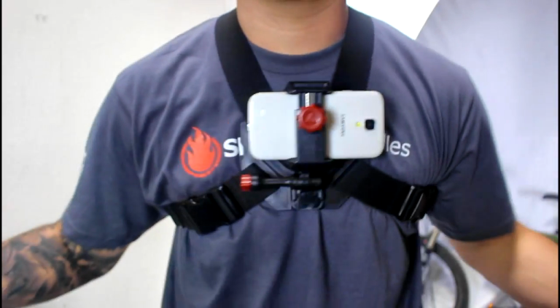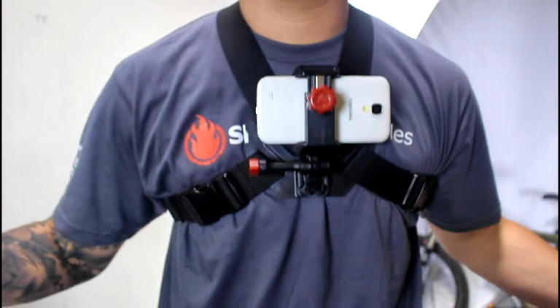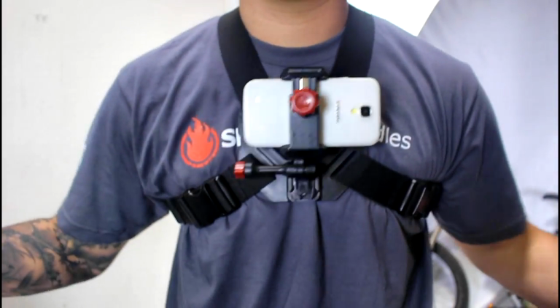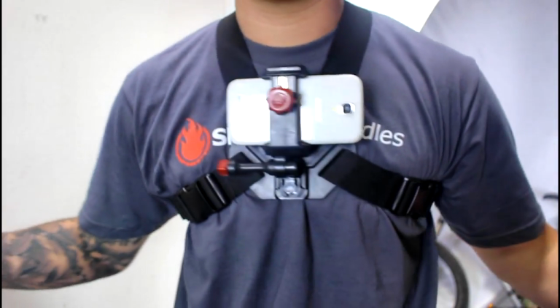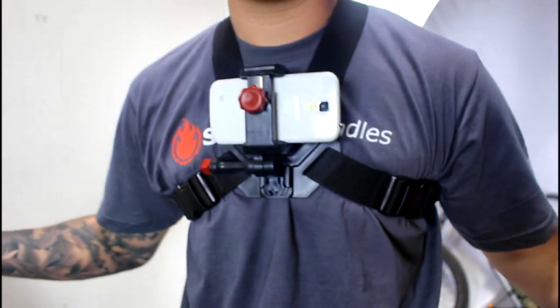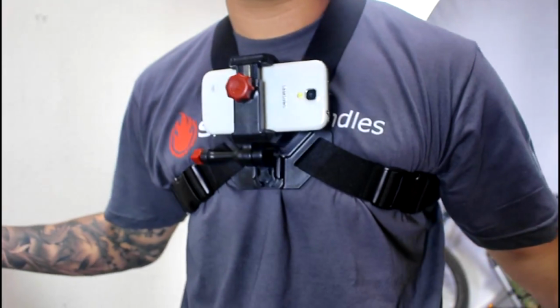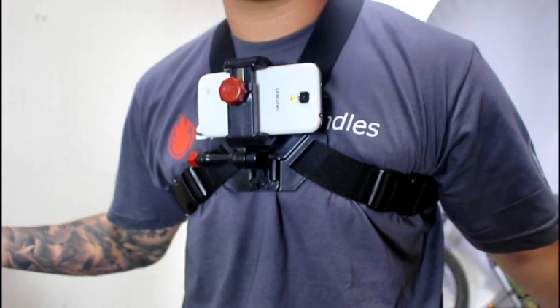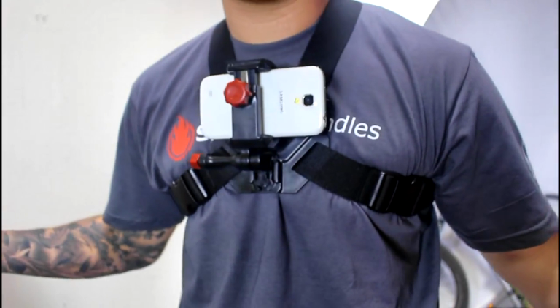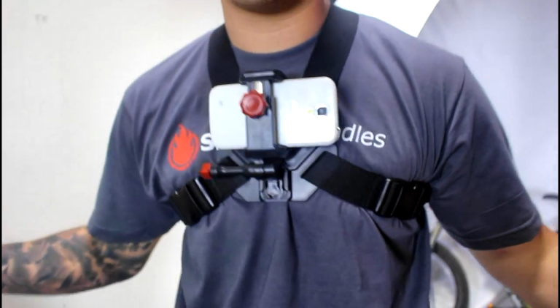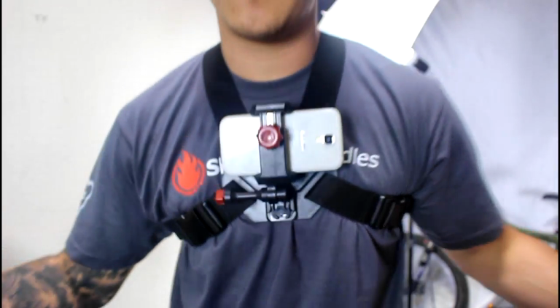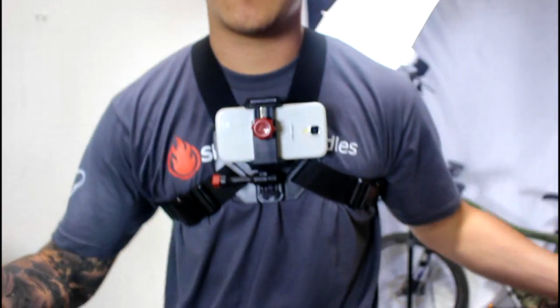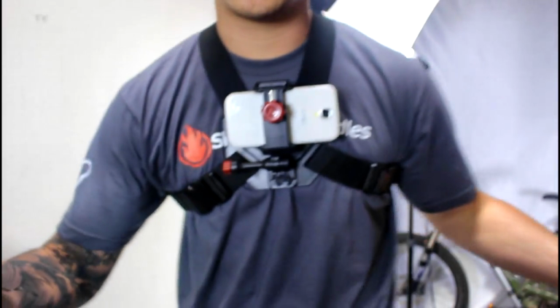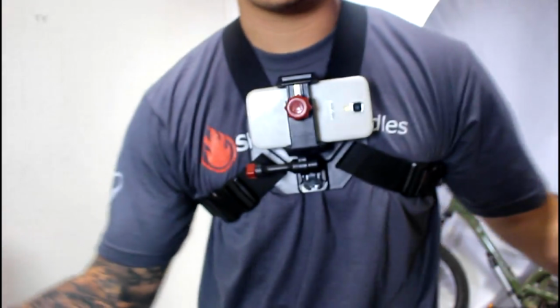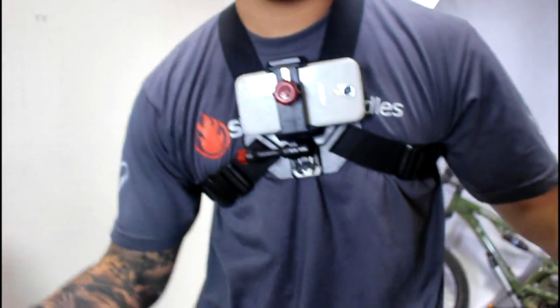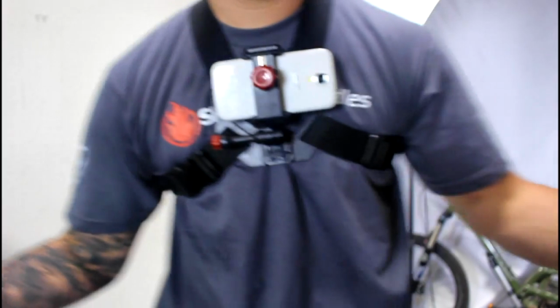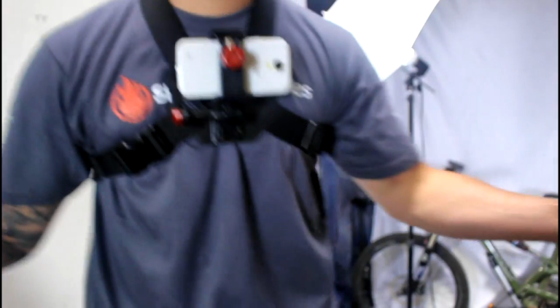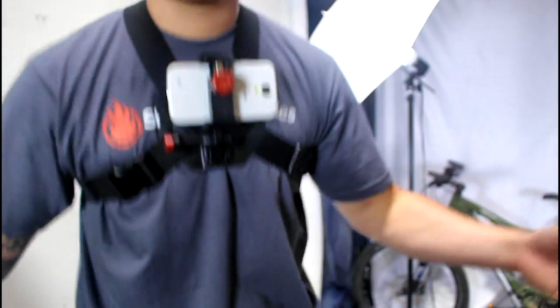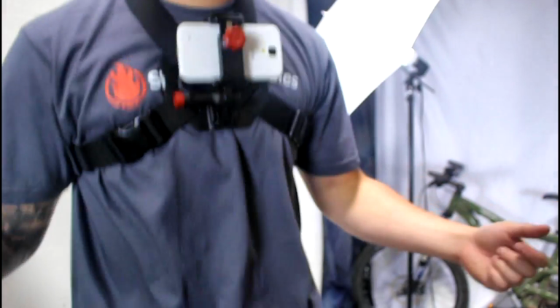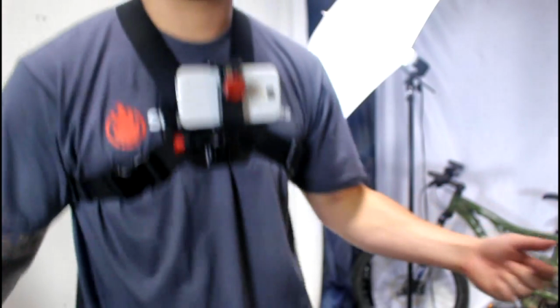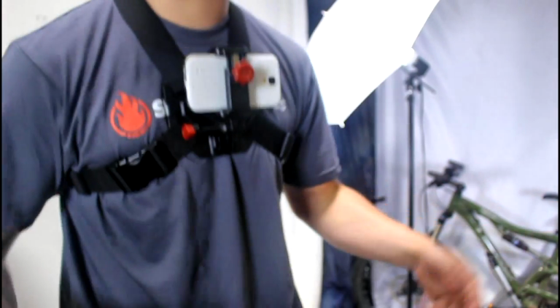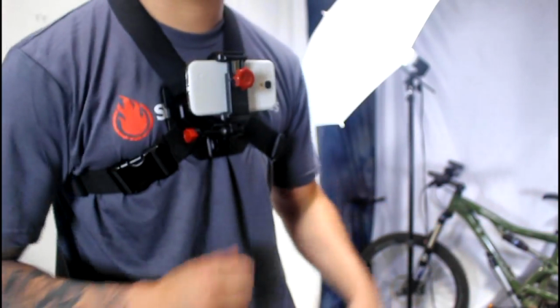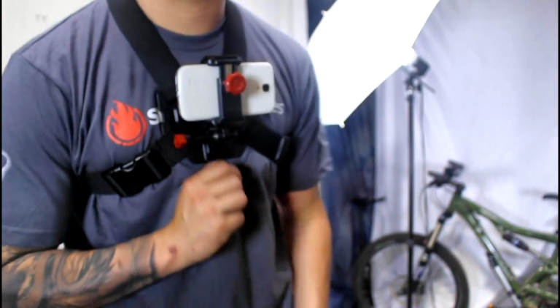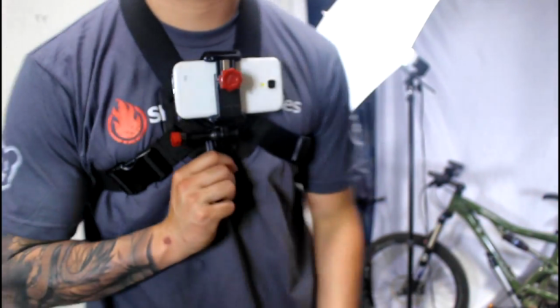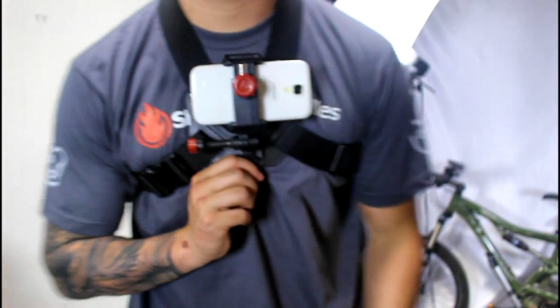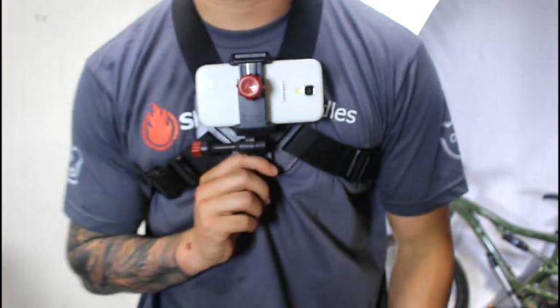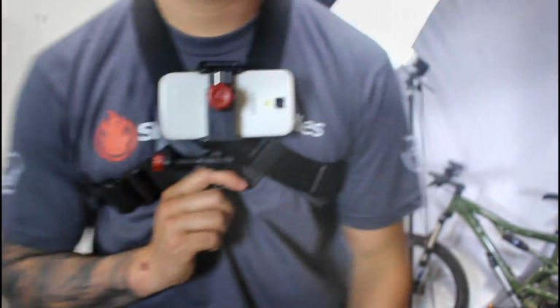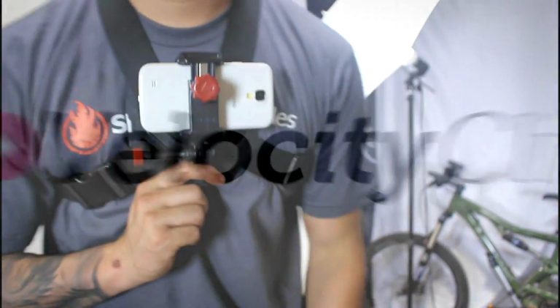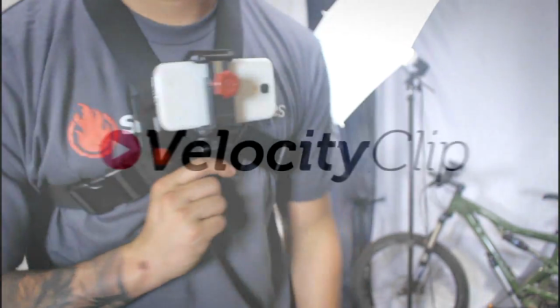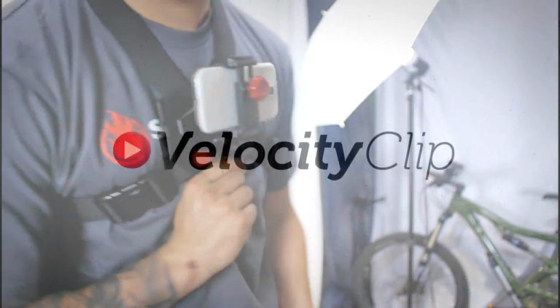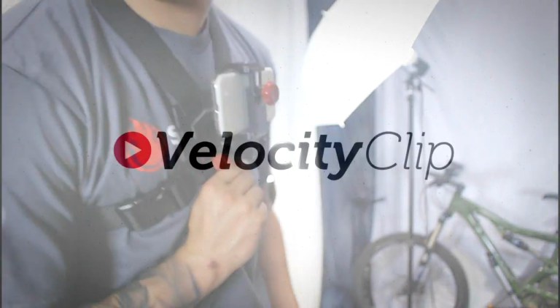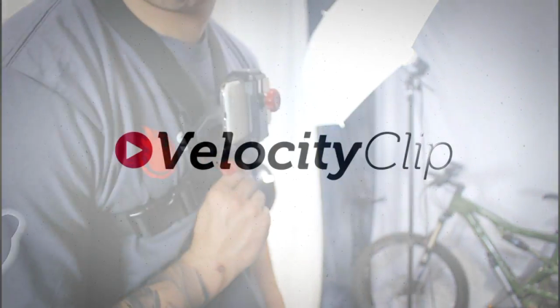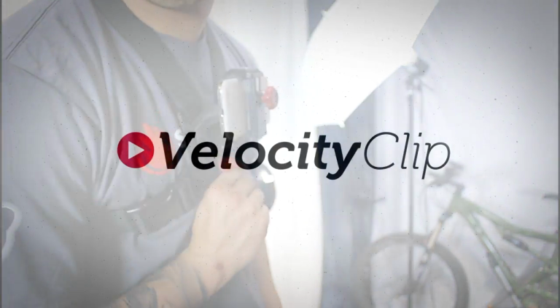And that's pretty much it, guys. Go ahead and check it out at VelocityClip.com if you want to see more info. Thanks for watching.